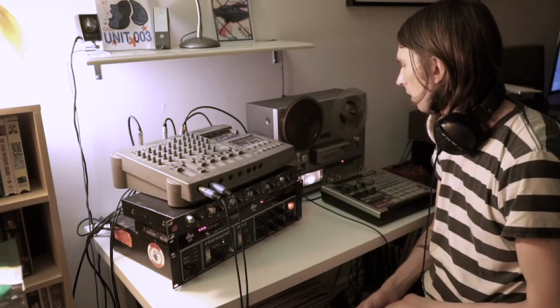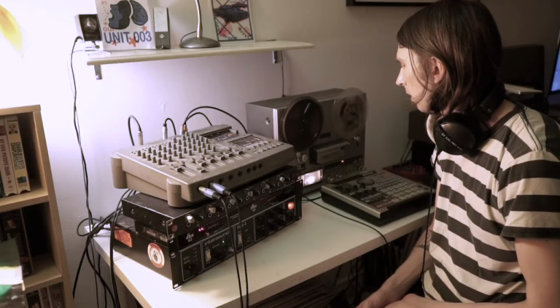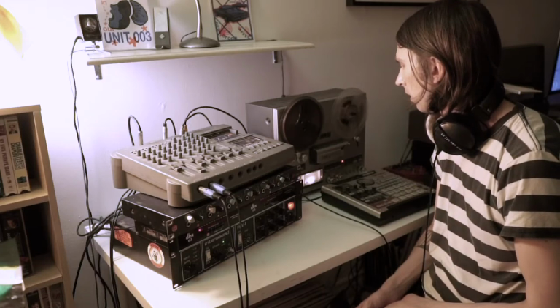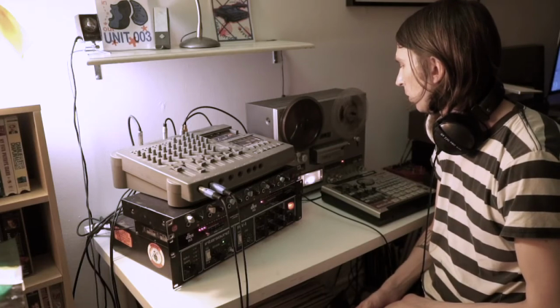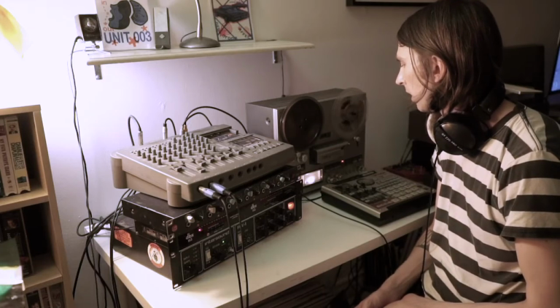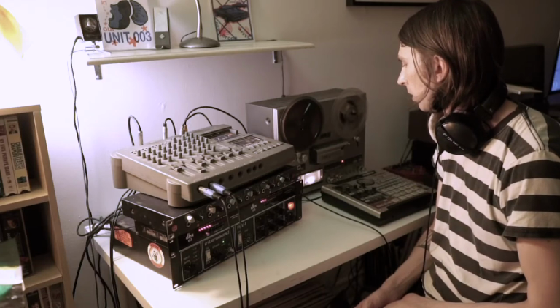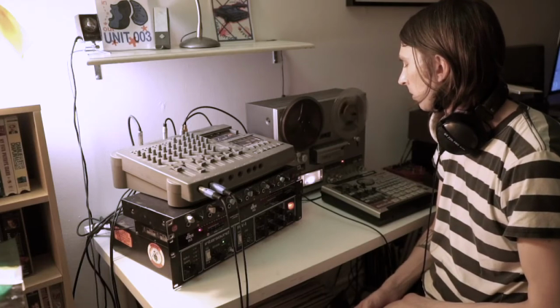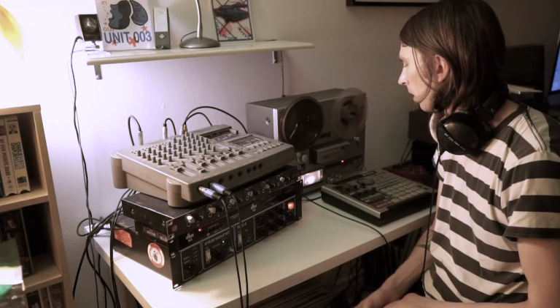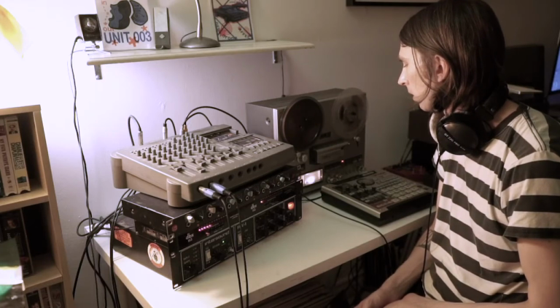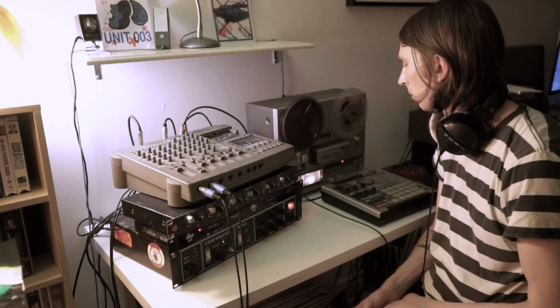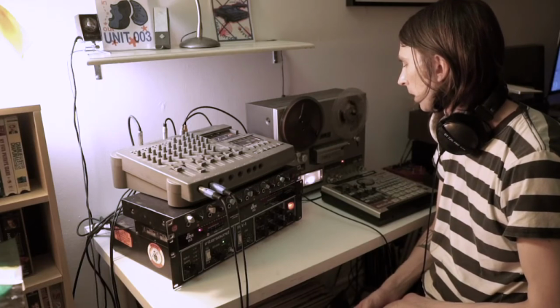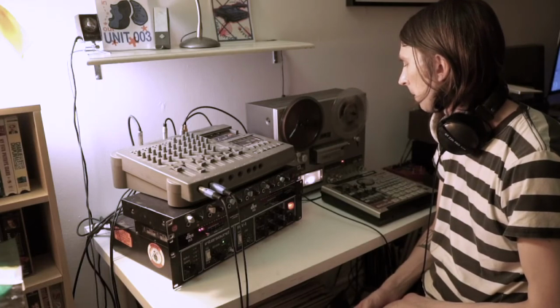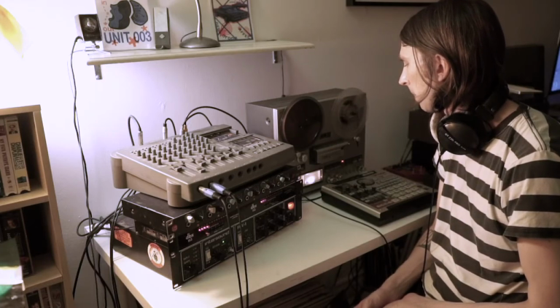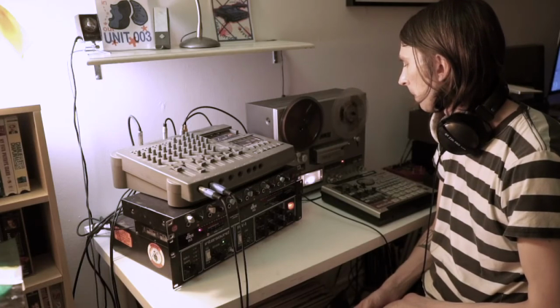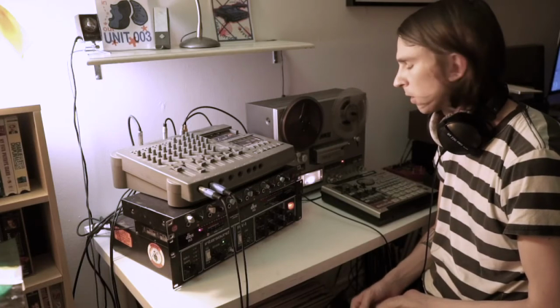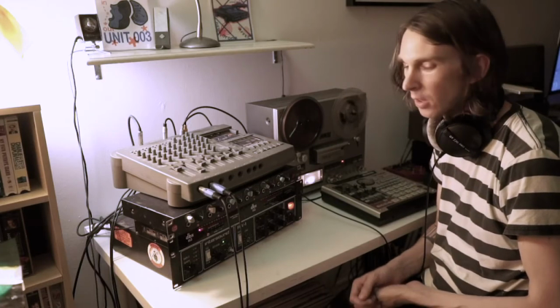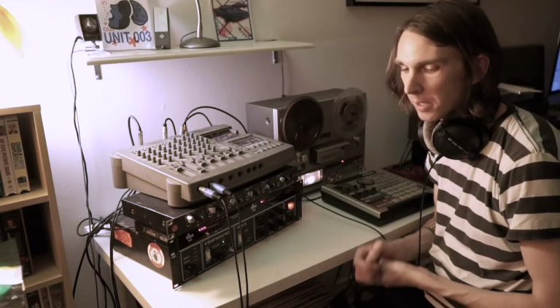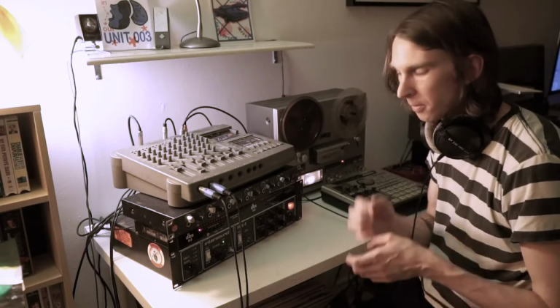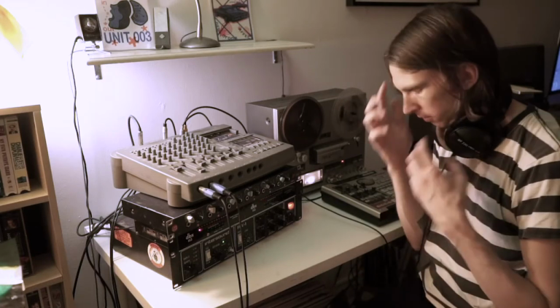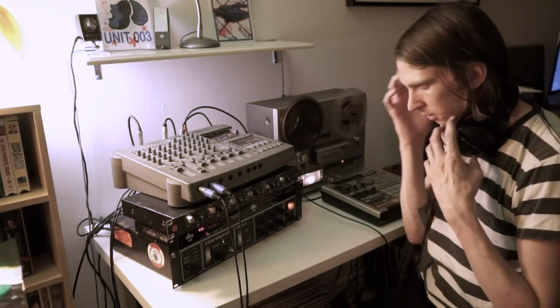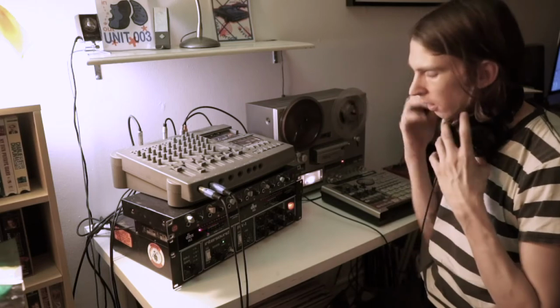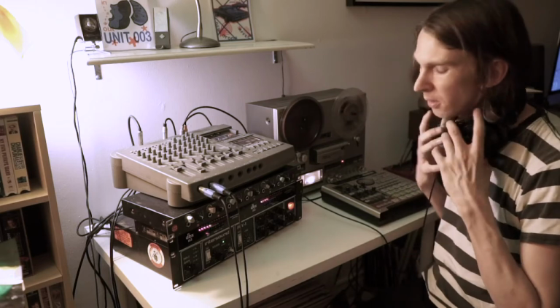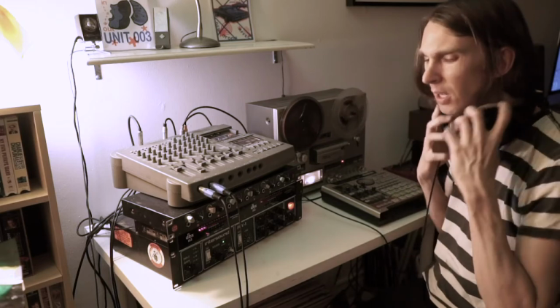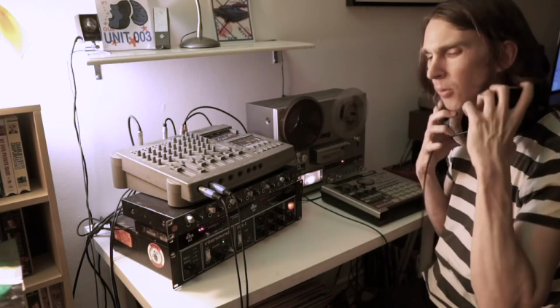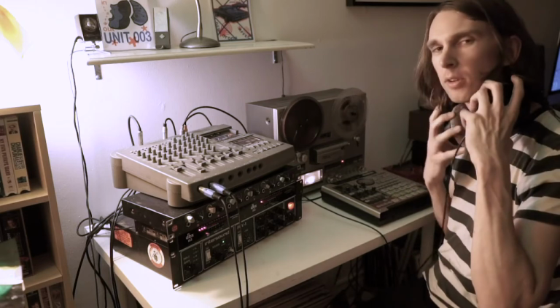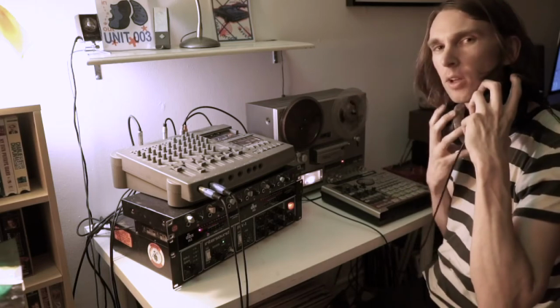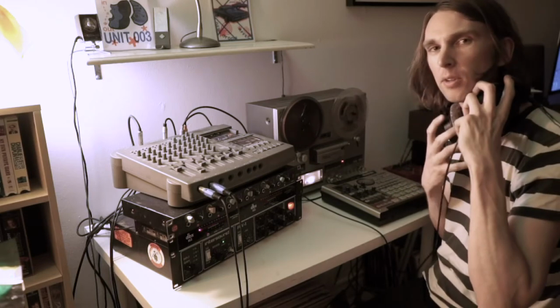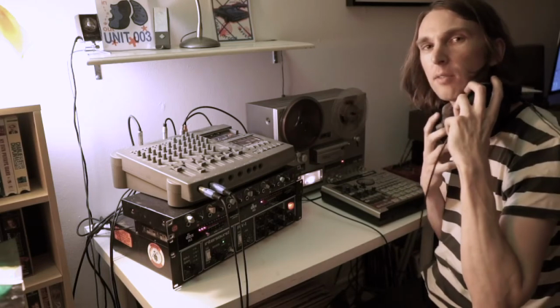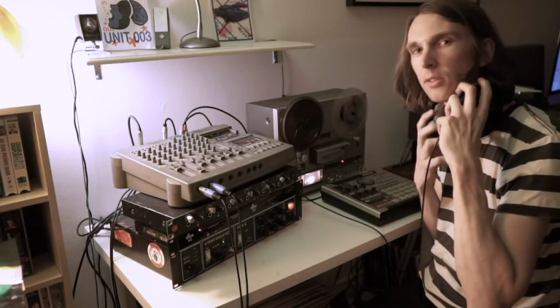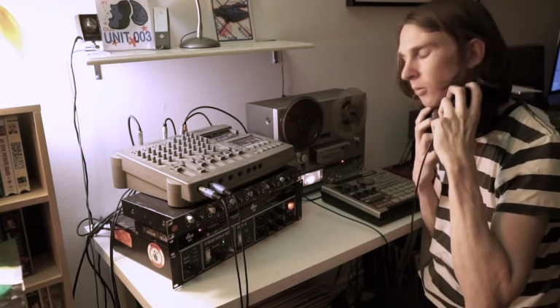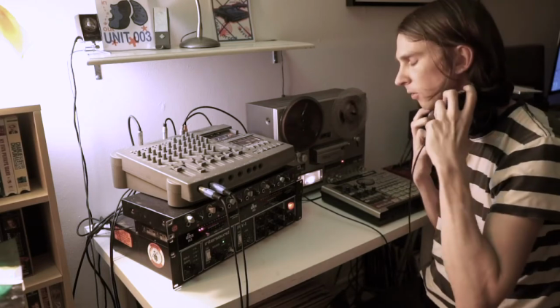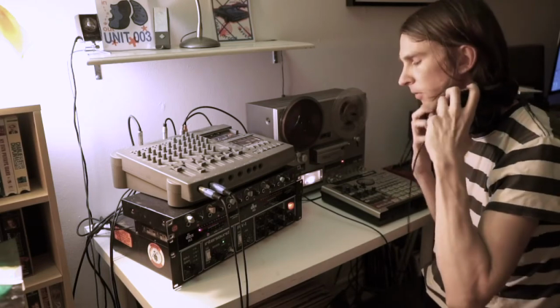We can hit them a little bit harder, but we can do that later. I think for now it's probably a good time to have a listen to what's going on.